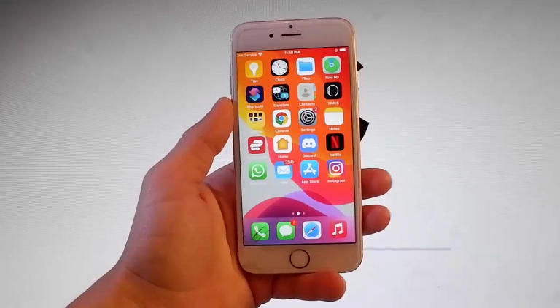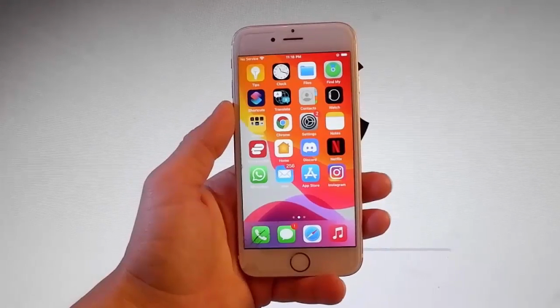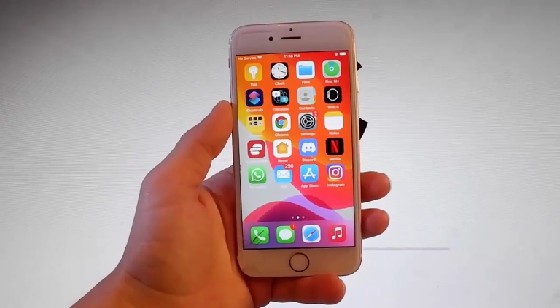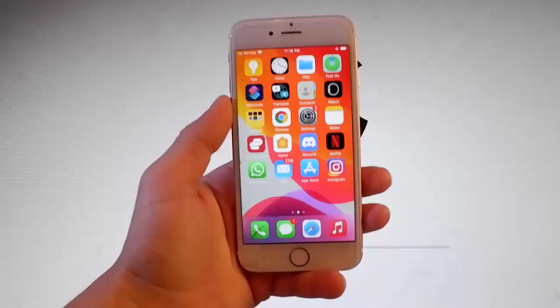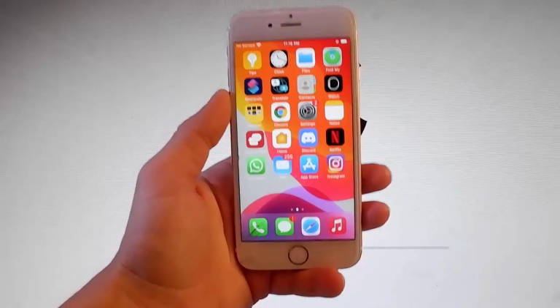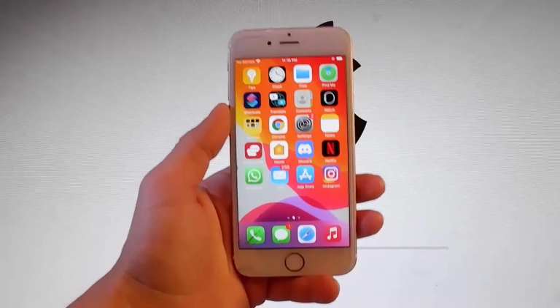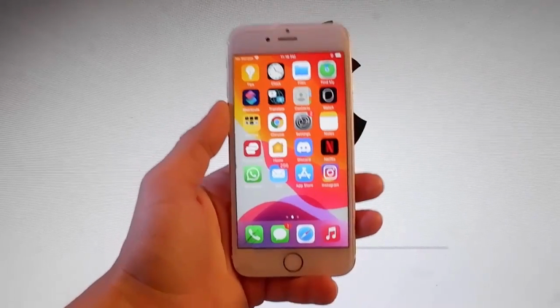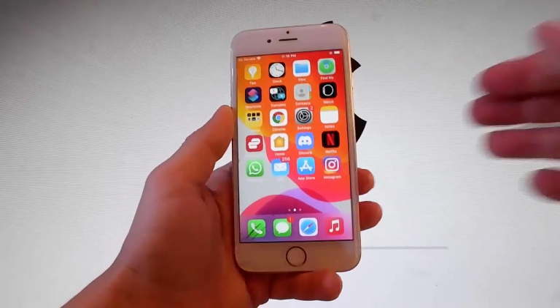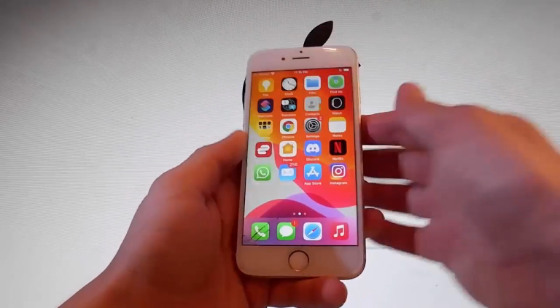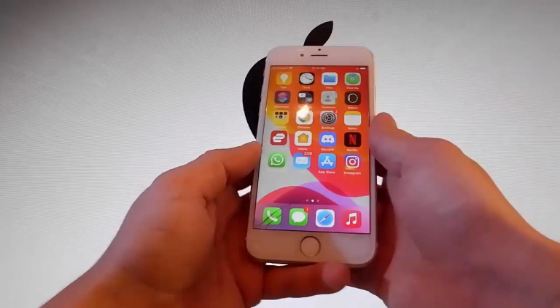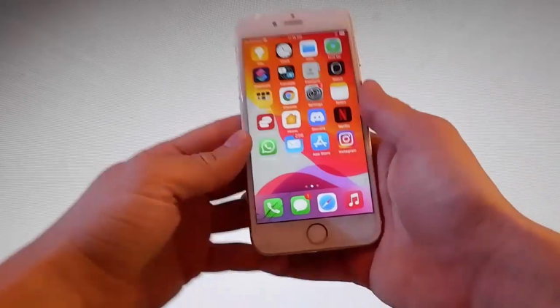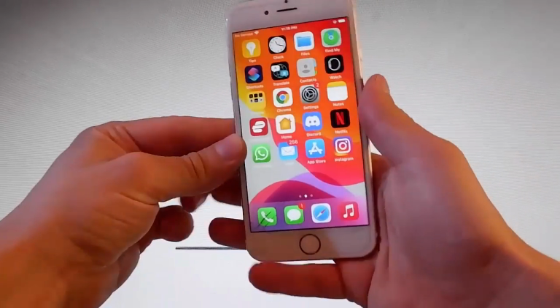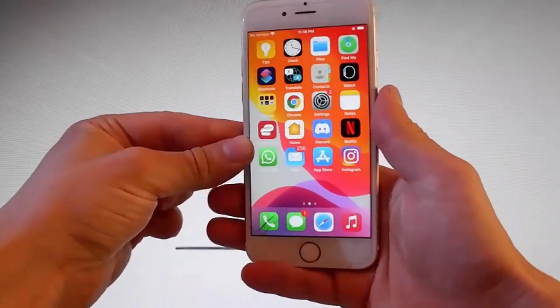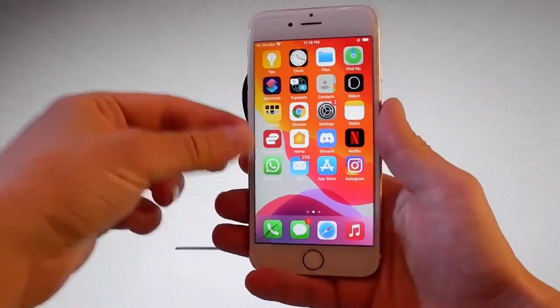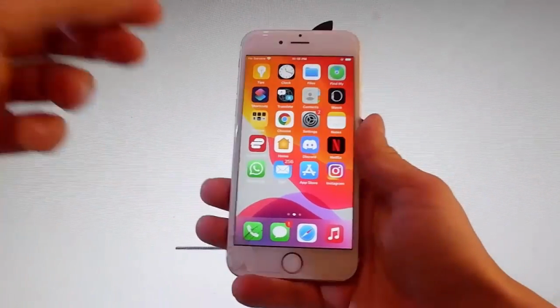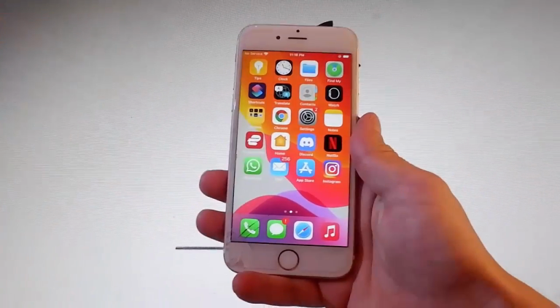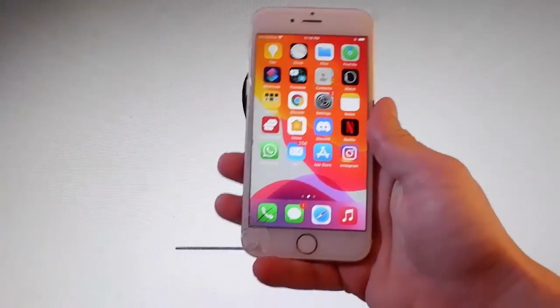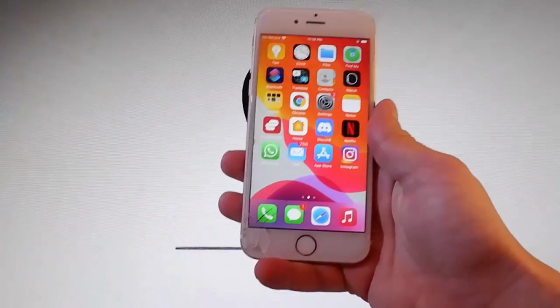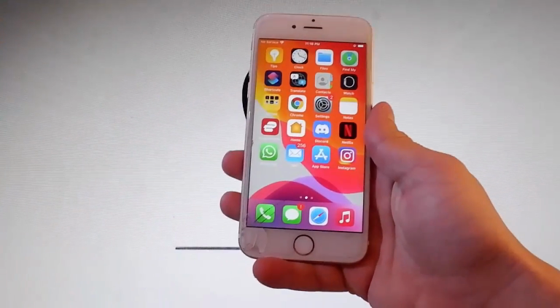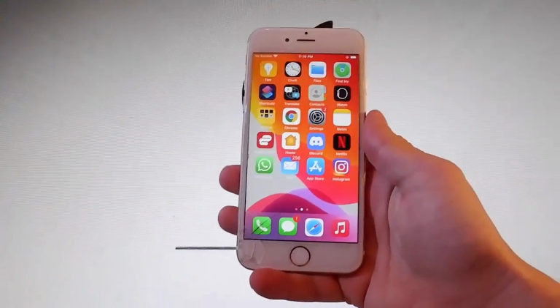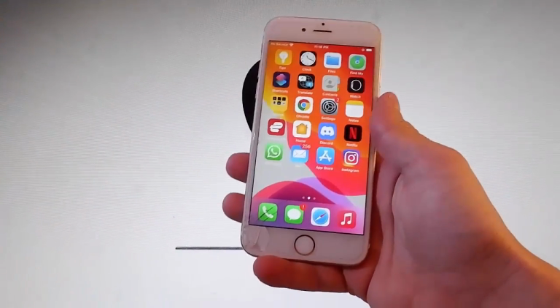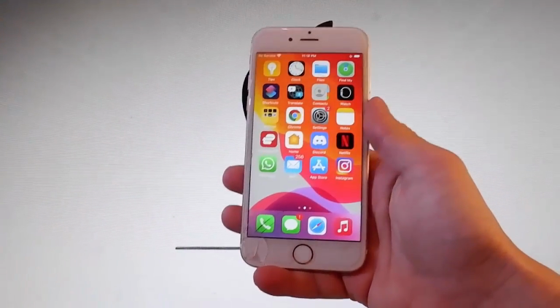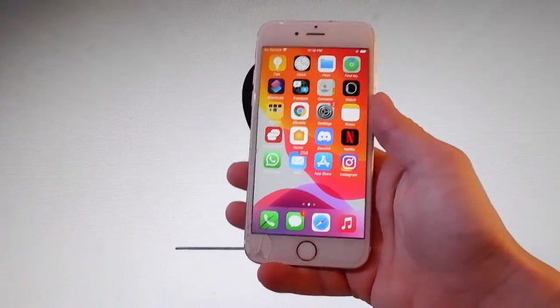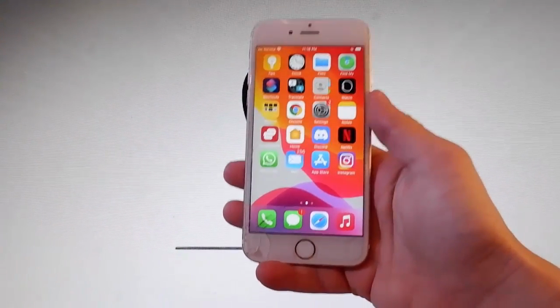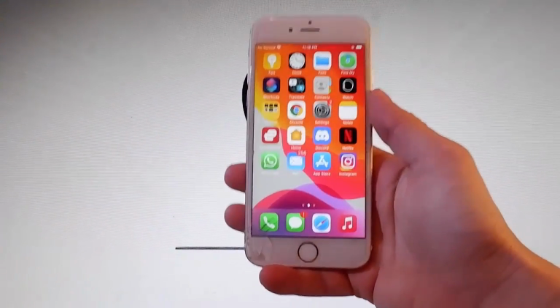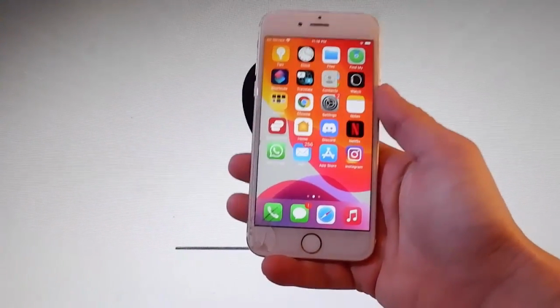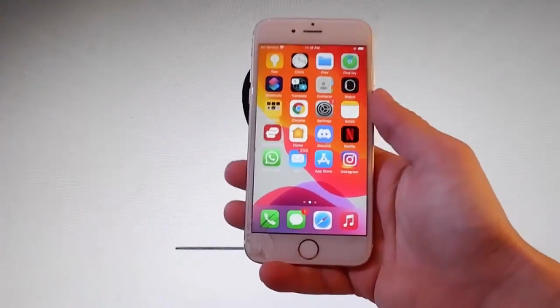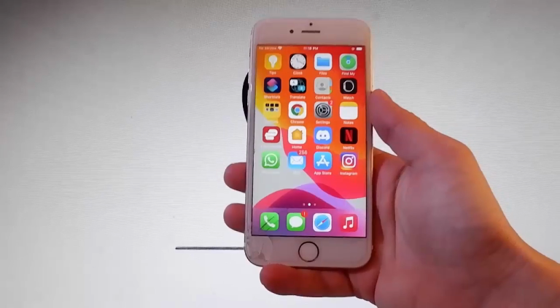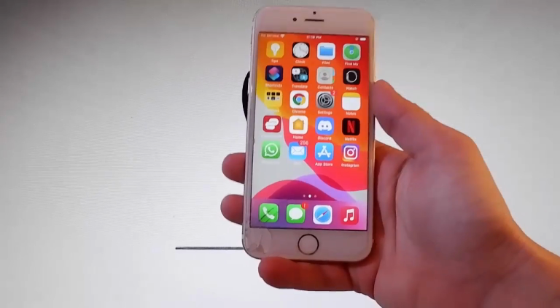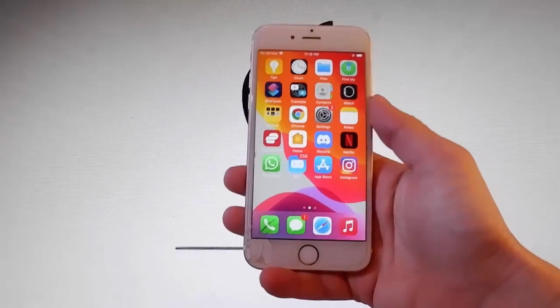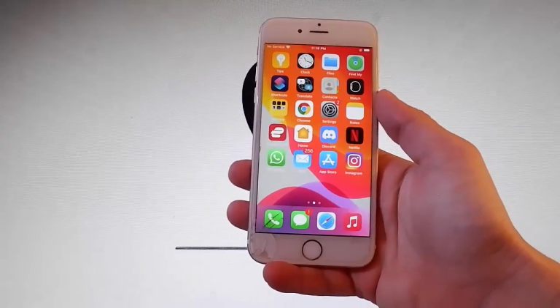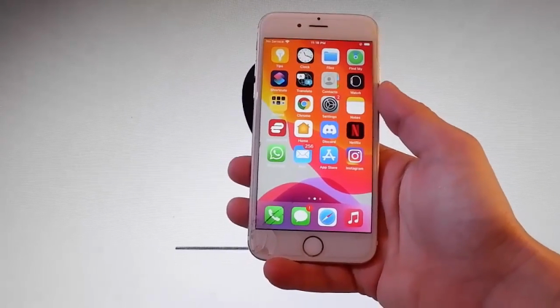Yo, what is going on guys, today I'm going to show you how to jailbreak the latest version of your iOS and it's going to be untethered.